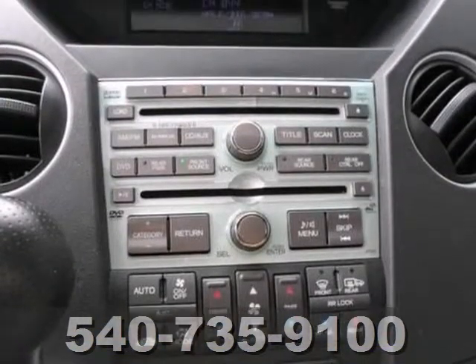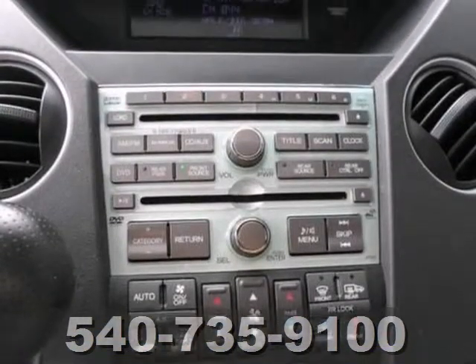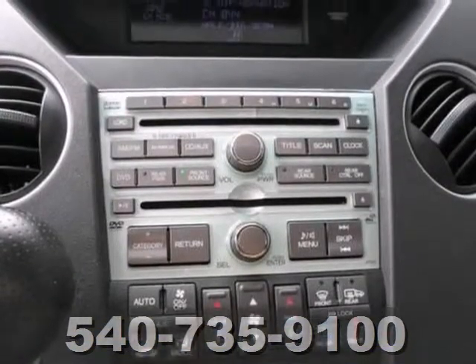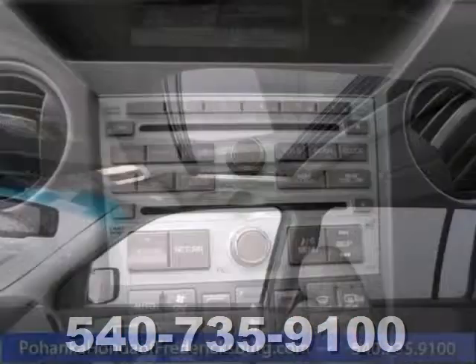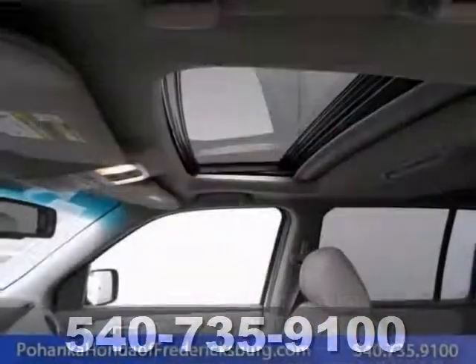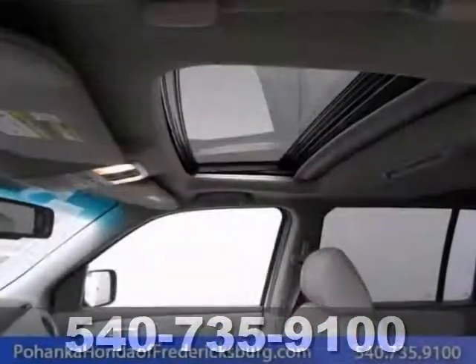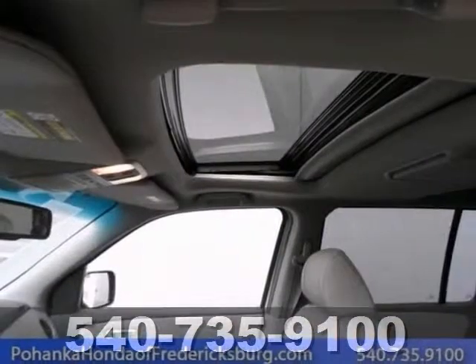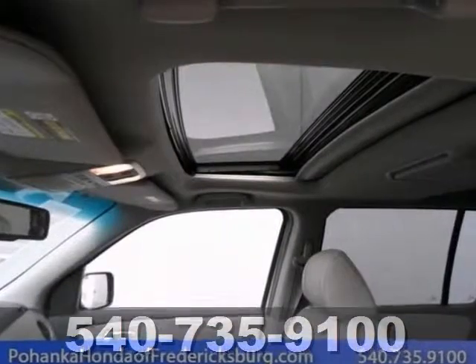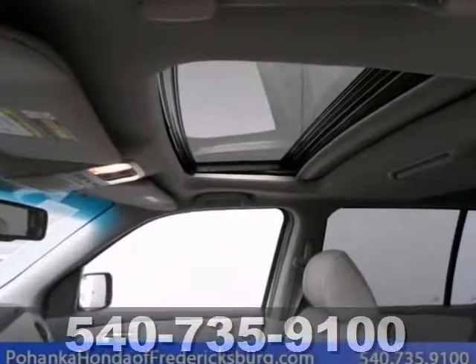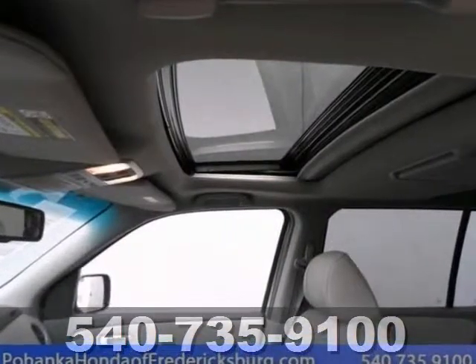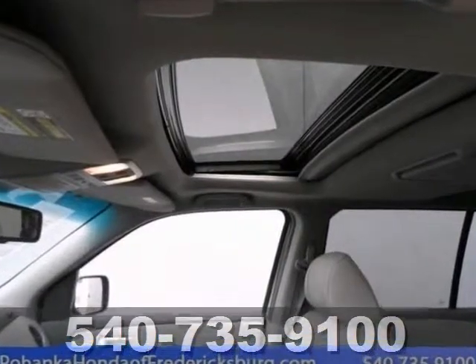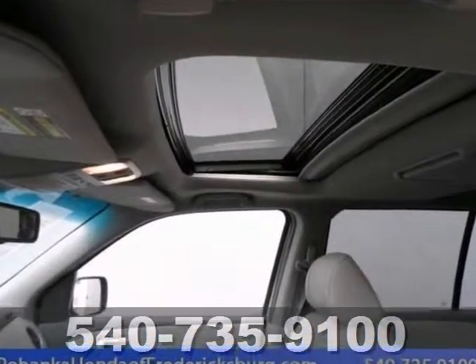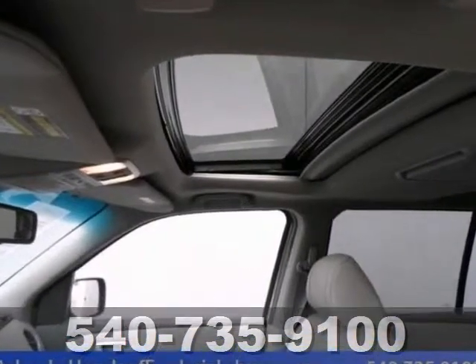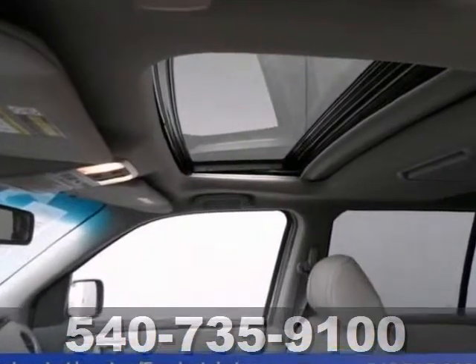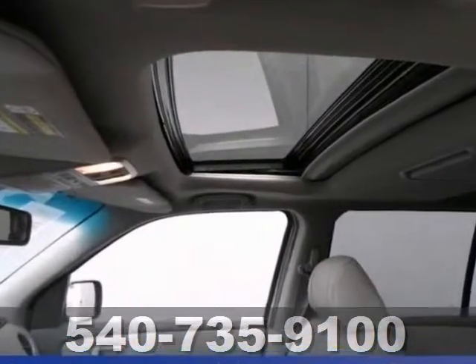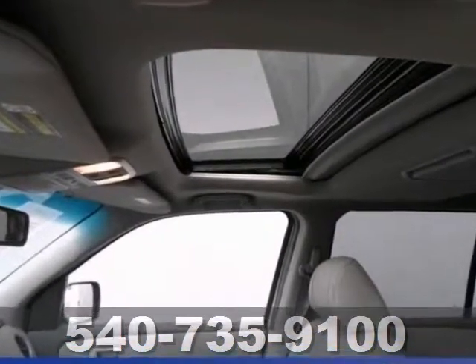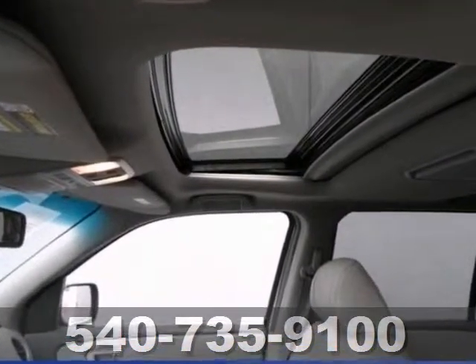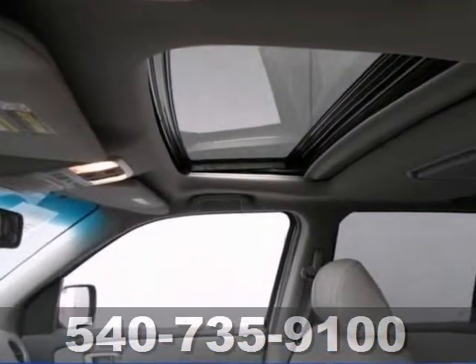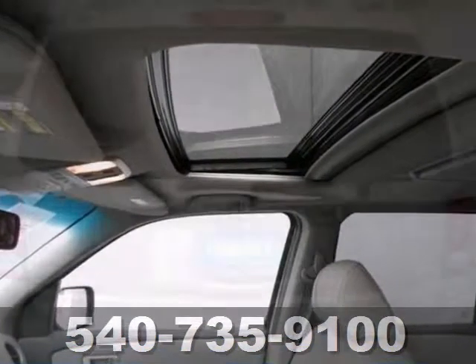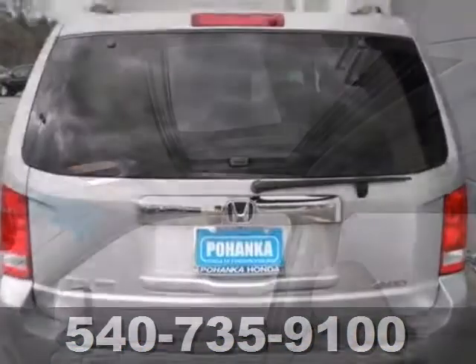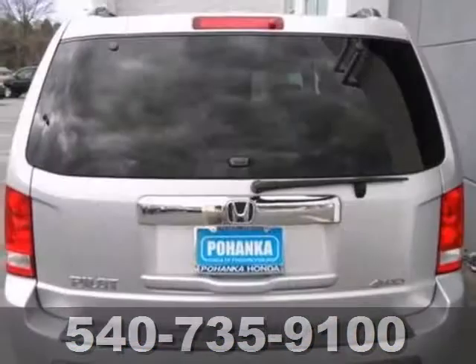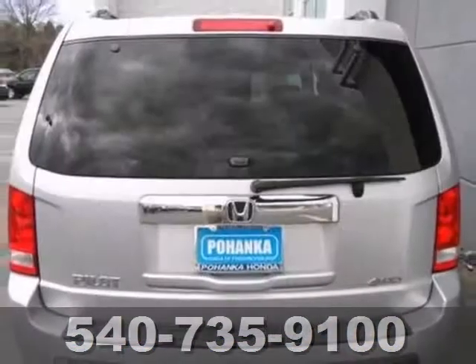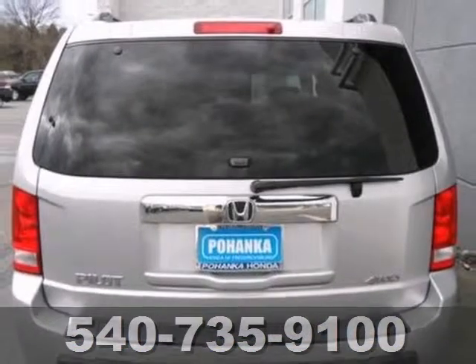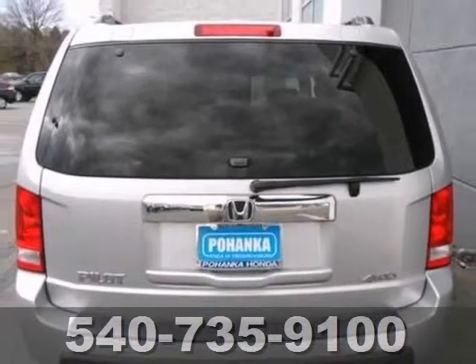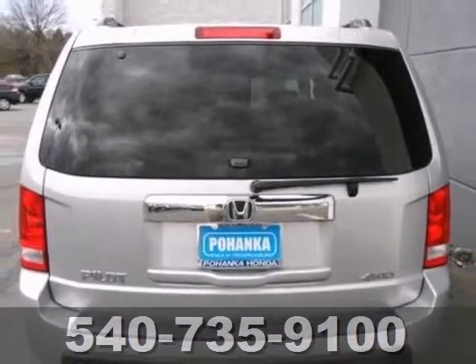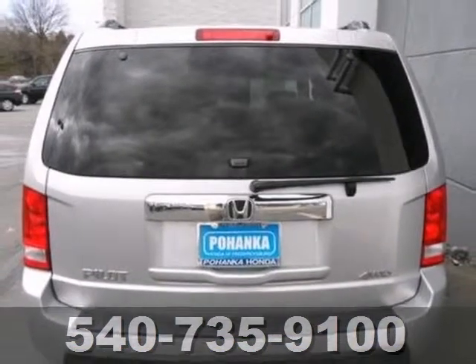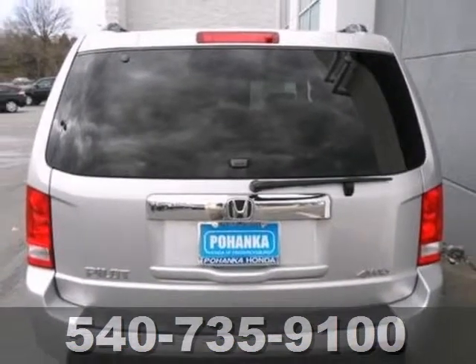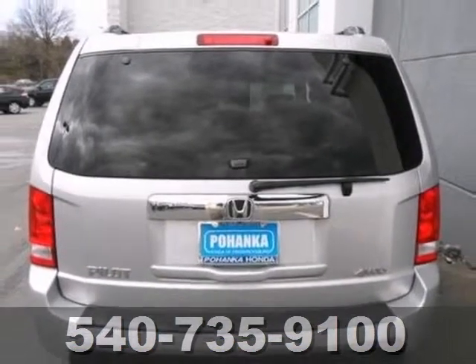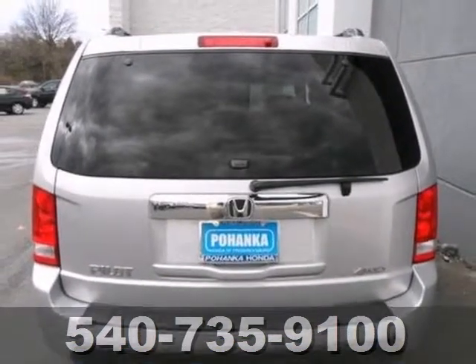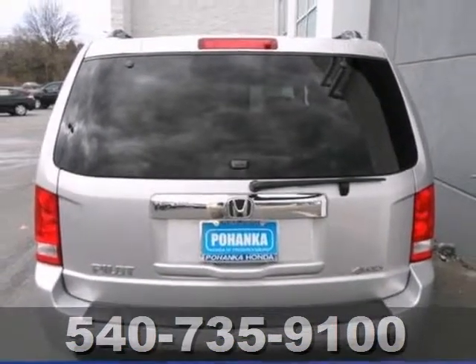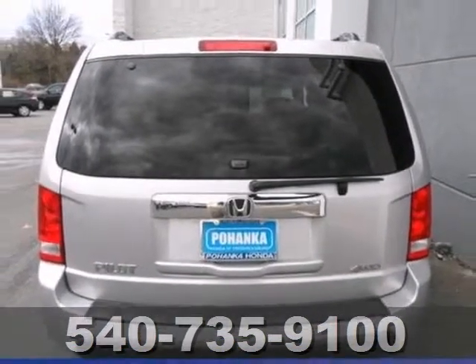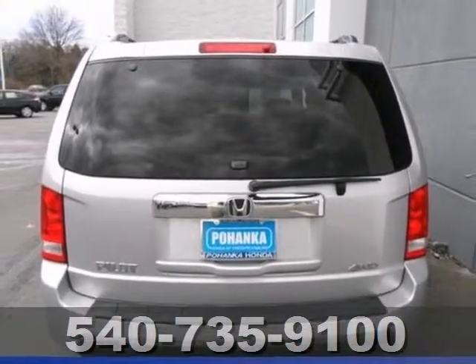It features four-wheel drive, a CD player, and sunroof. Come in and take it for a test drive.